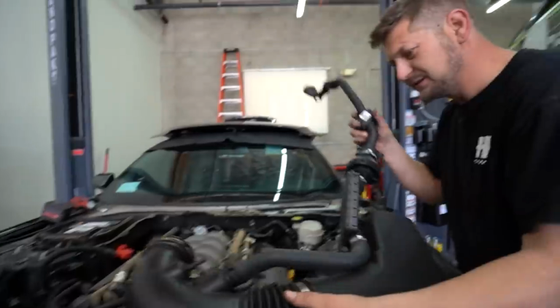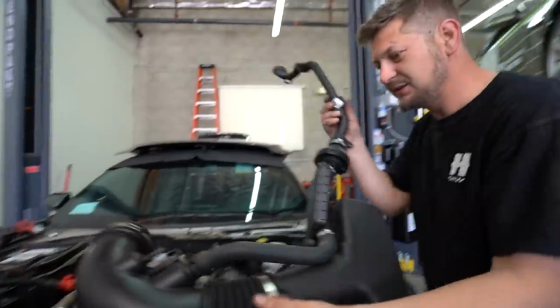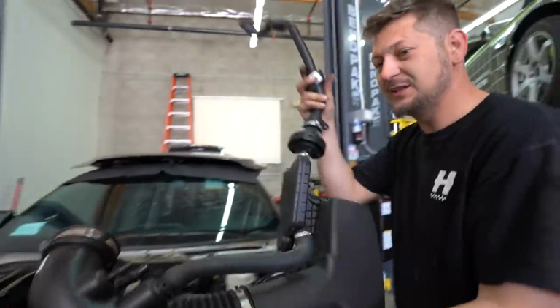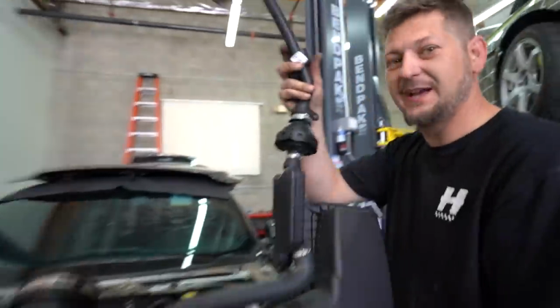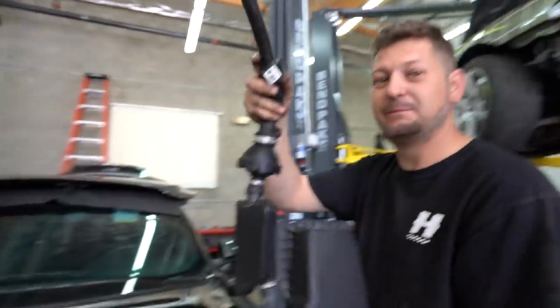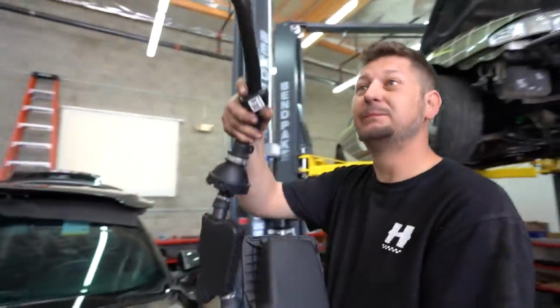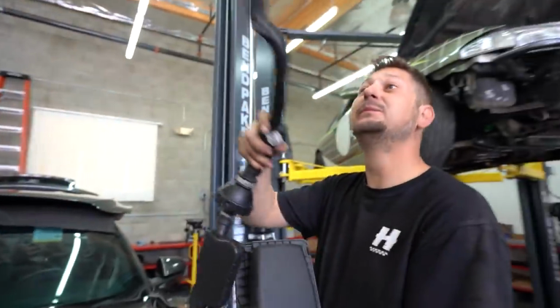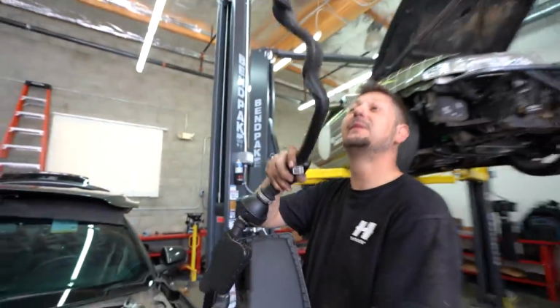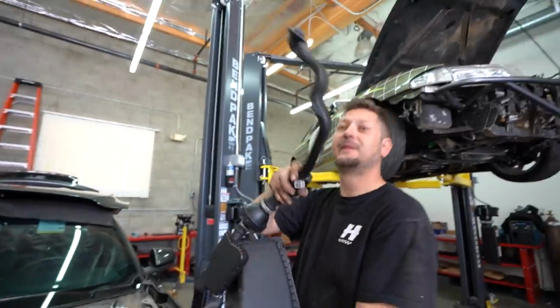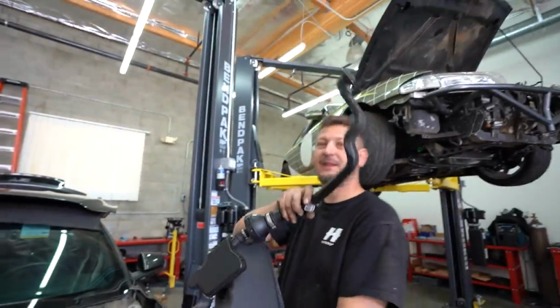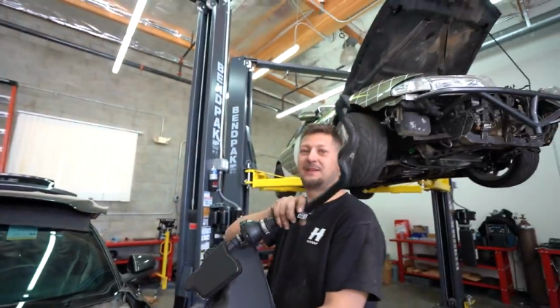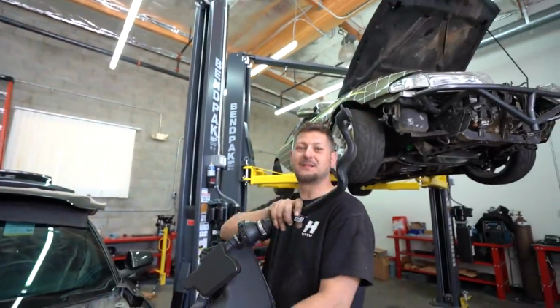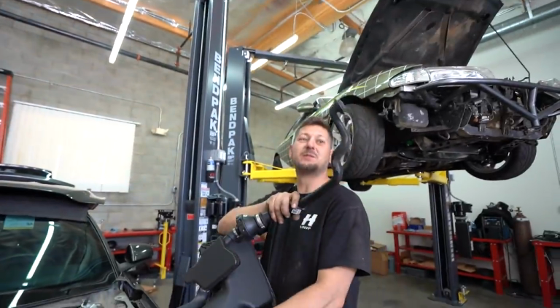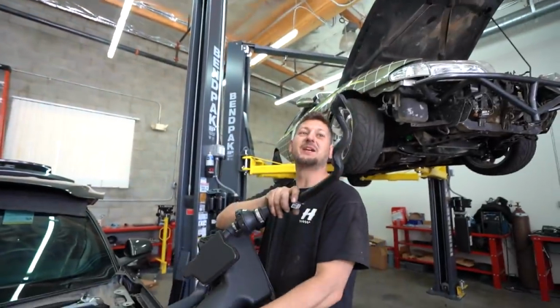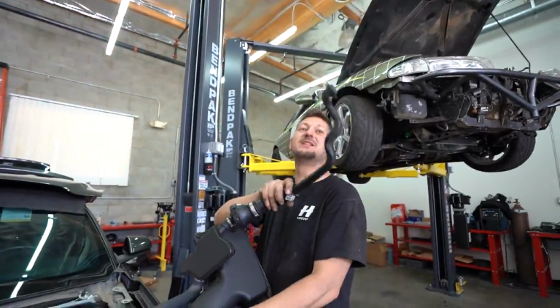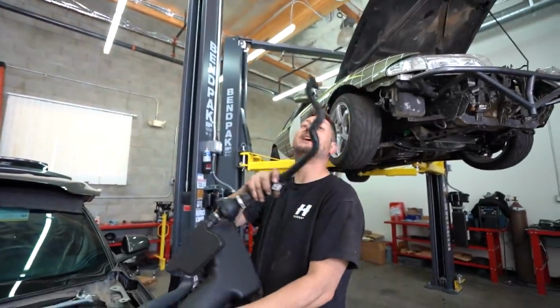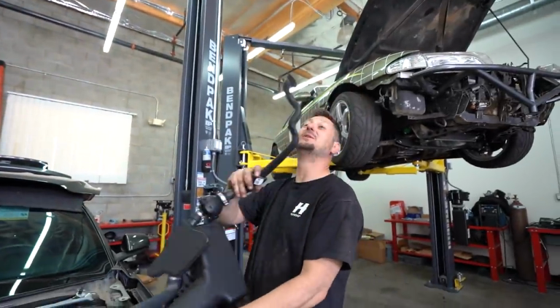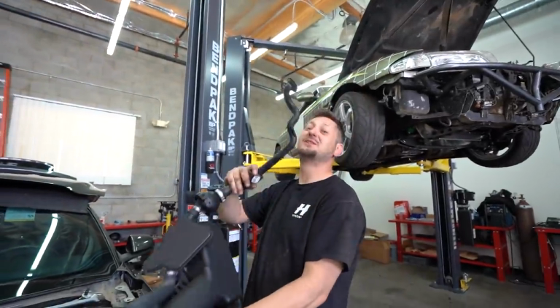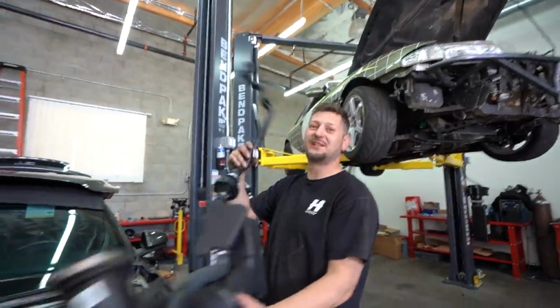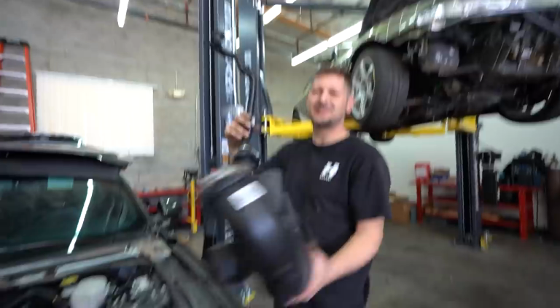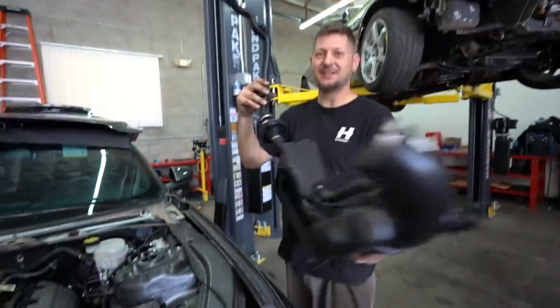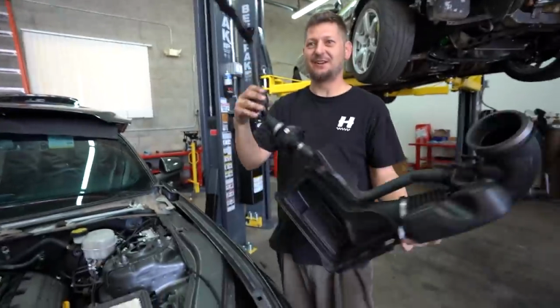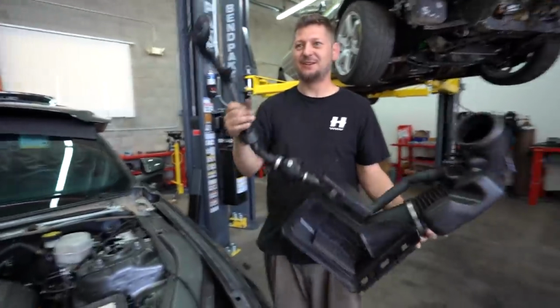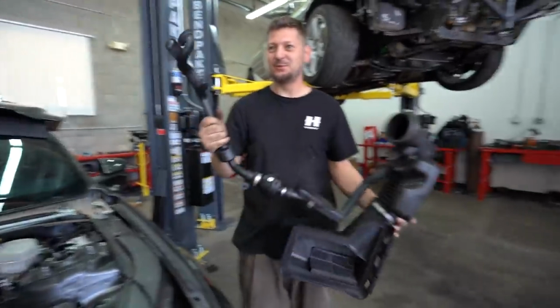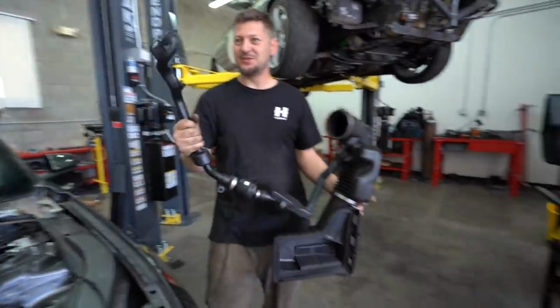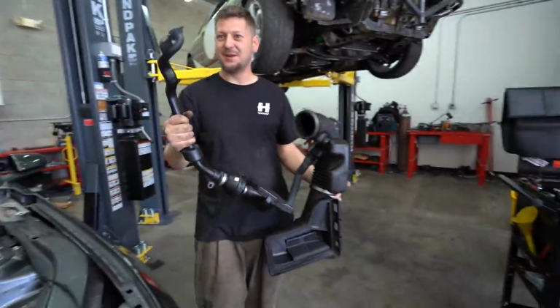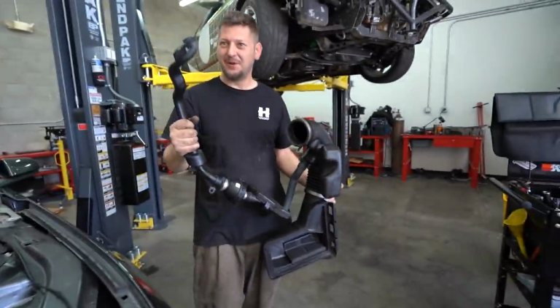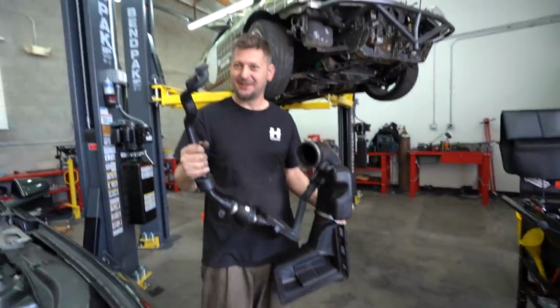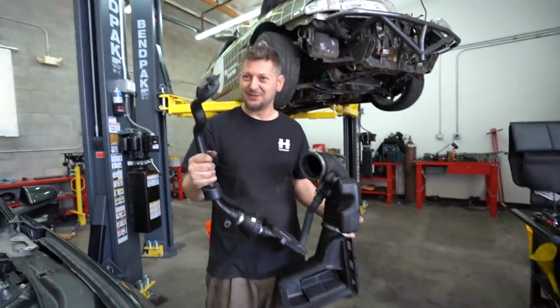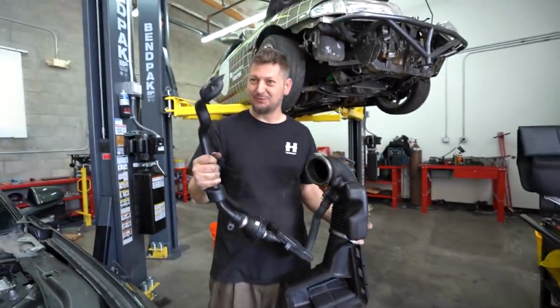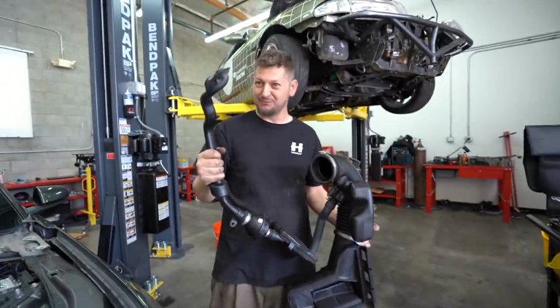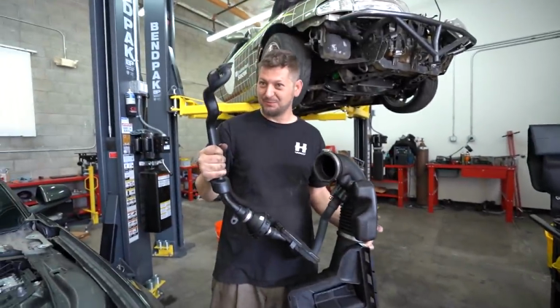Do you see that? That's to make intake noise inside the car, so when you step on it, it goes vroom vroom.